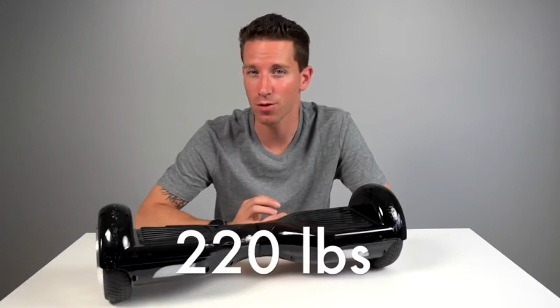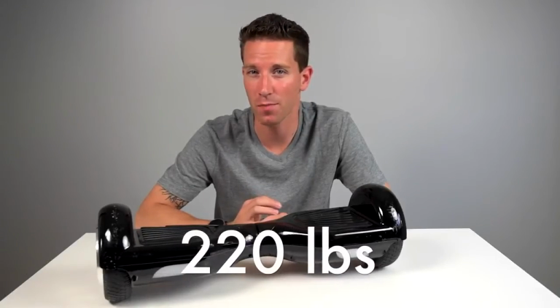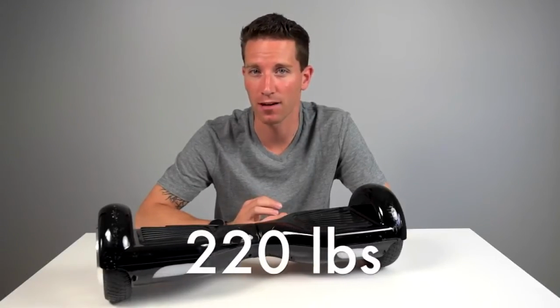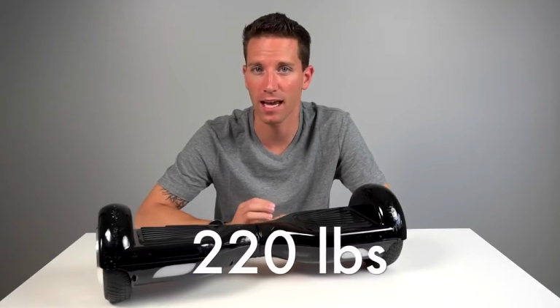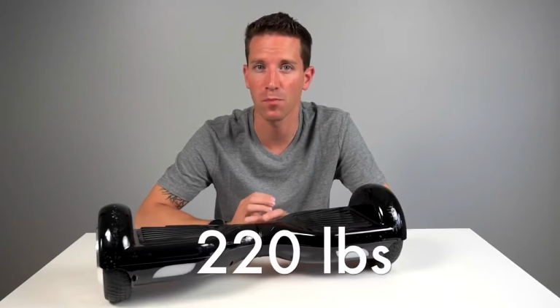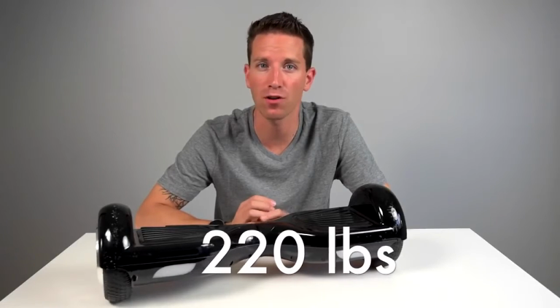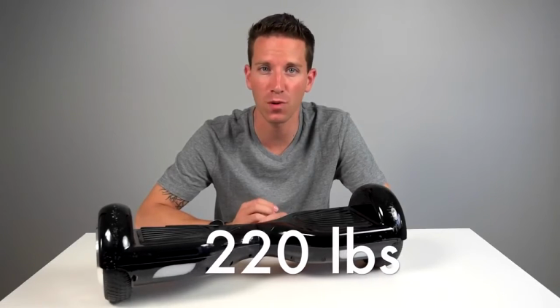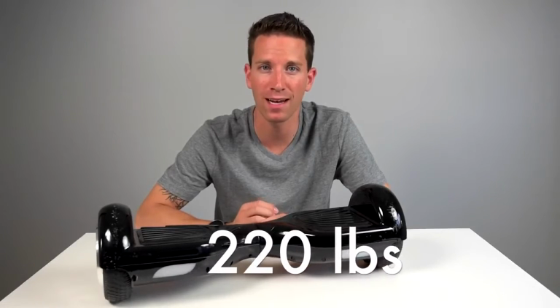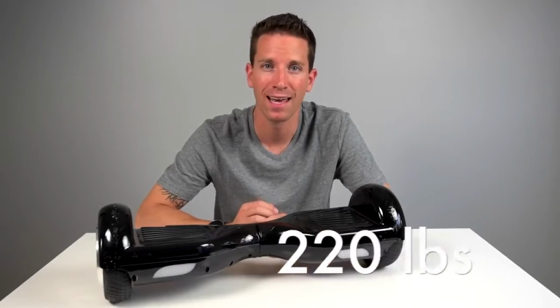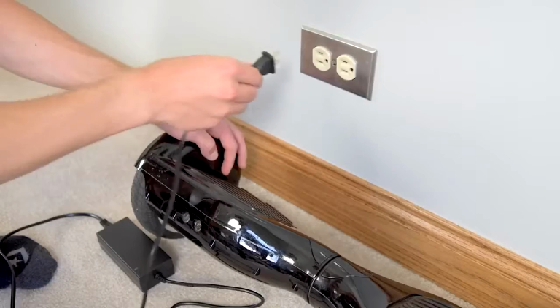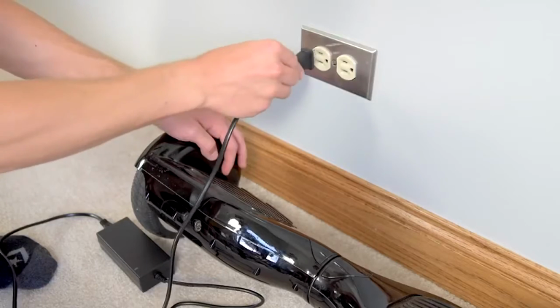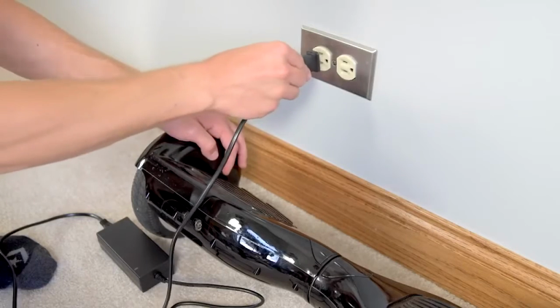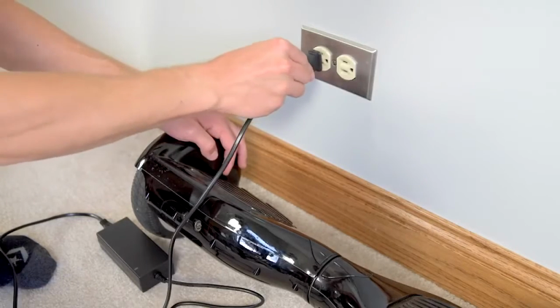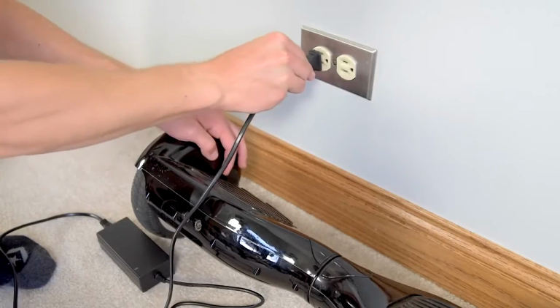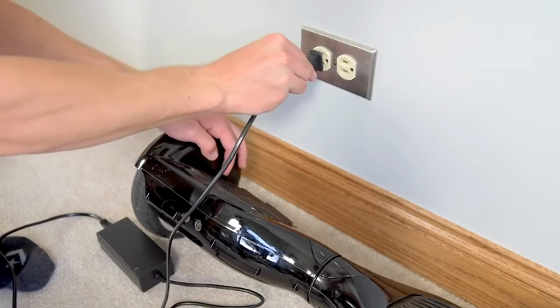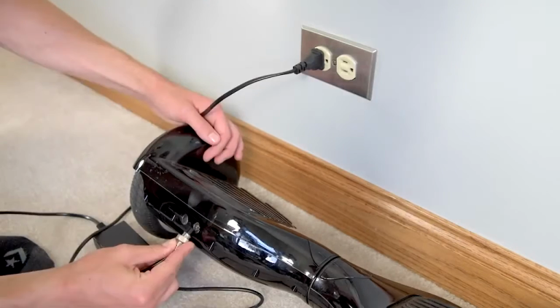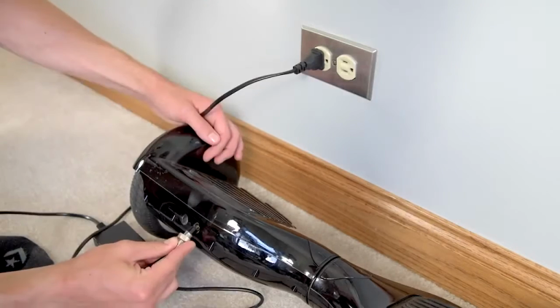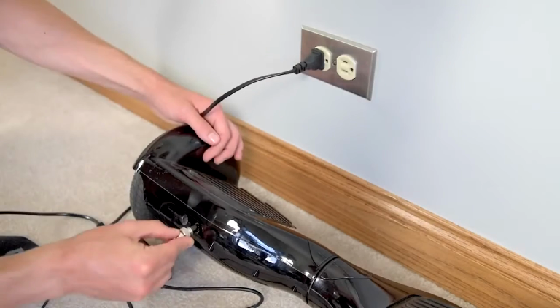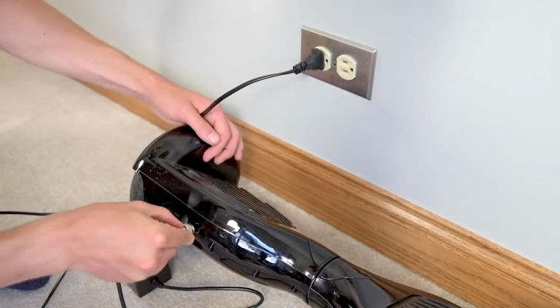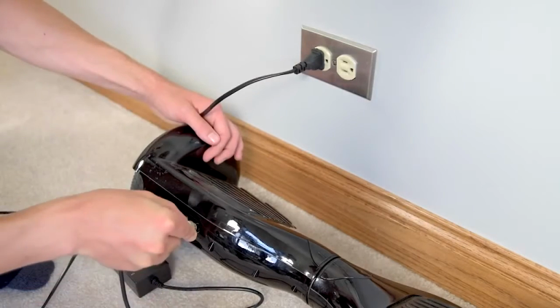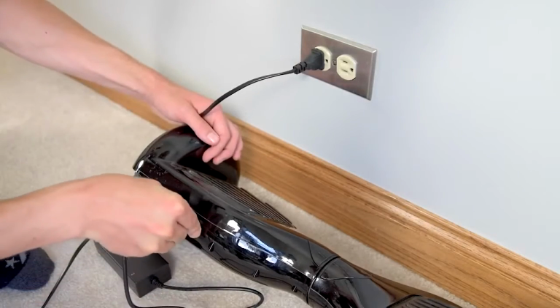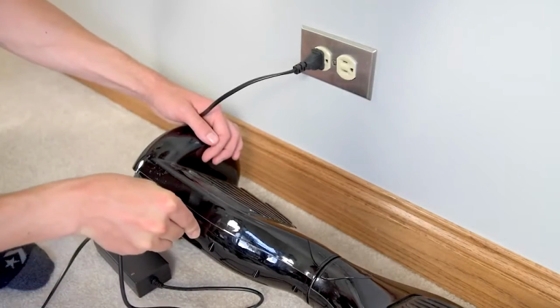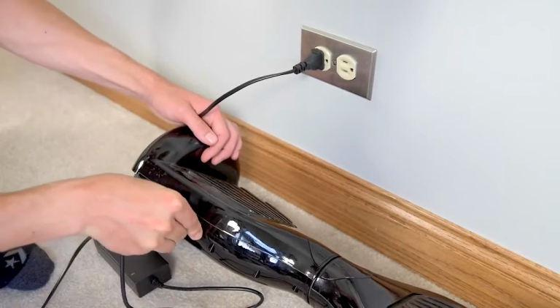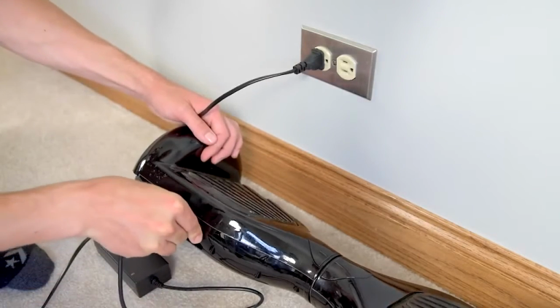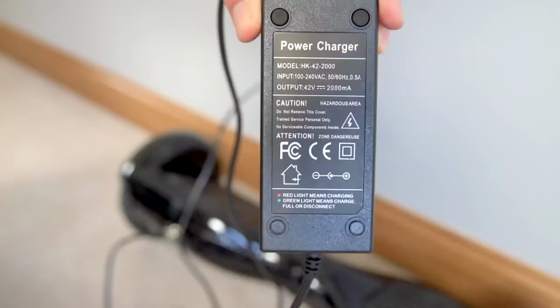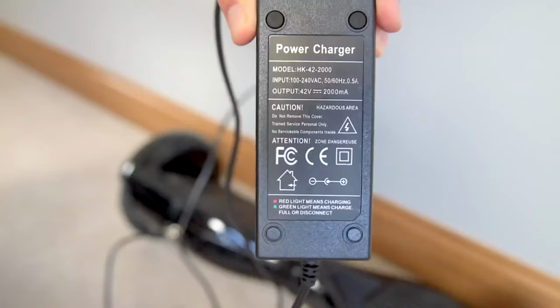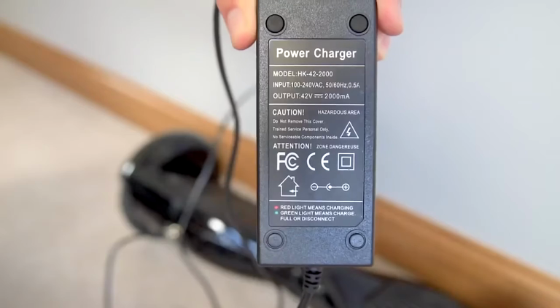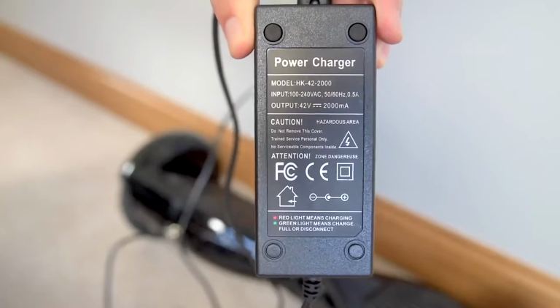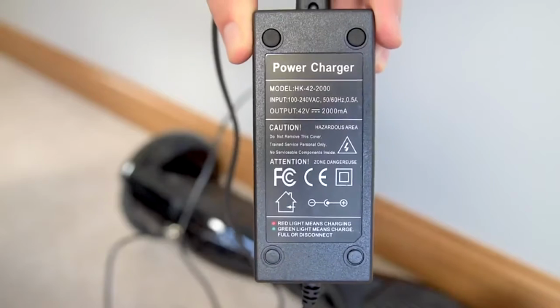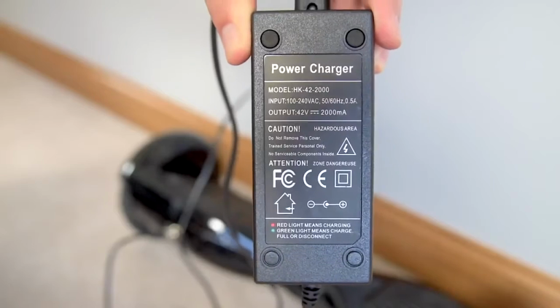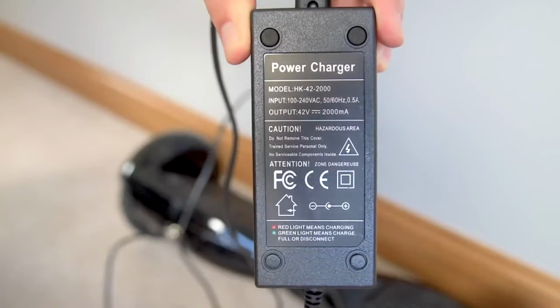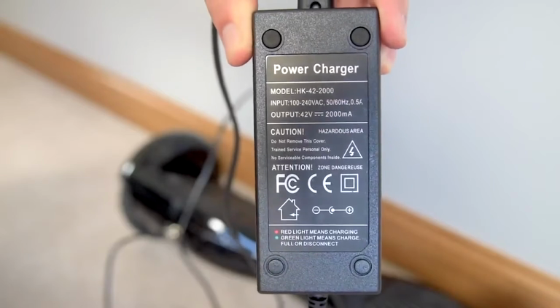It can carry up to 220 pounds, and a bonus point: this thing charges fast — it only takes a couple hours to fully charge.